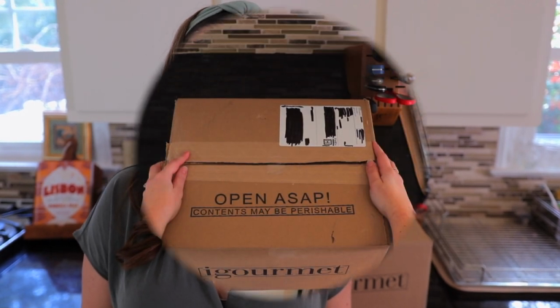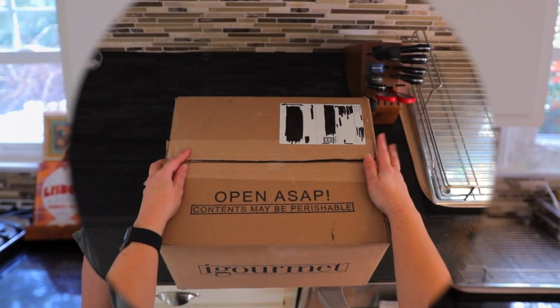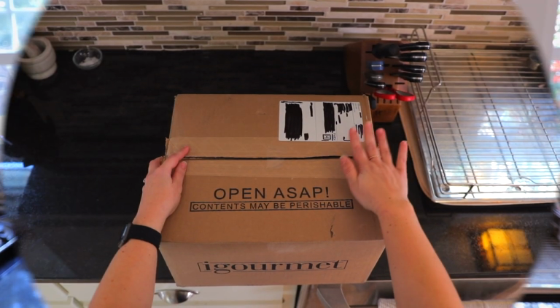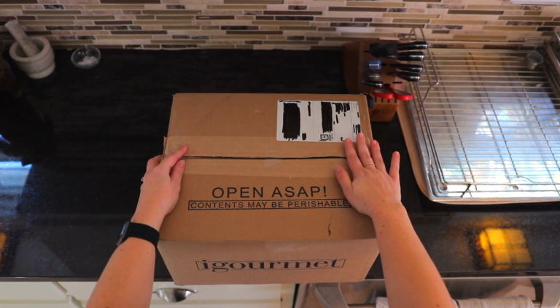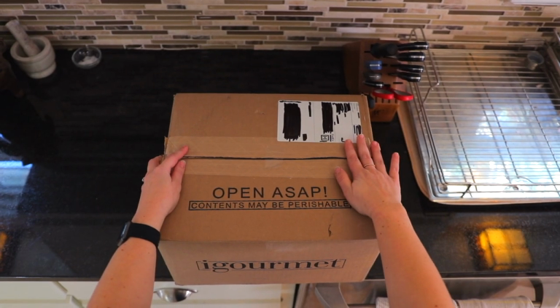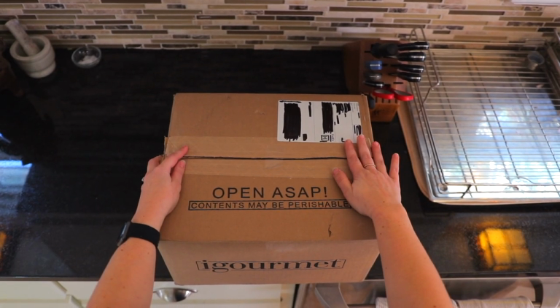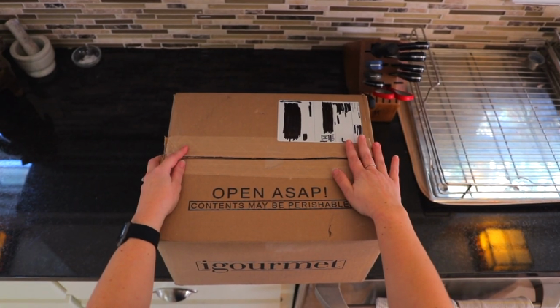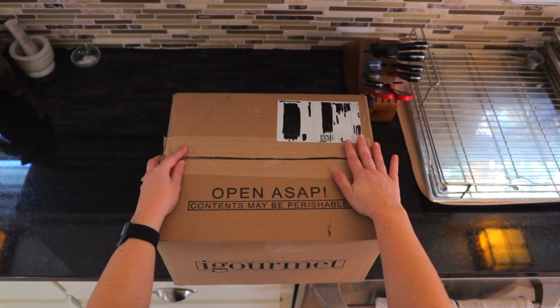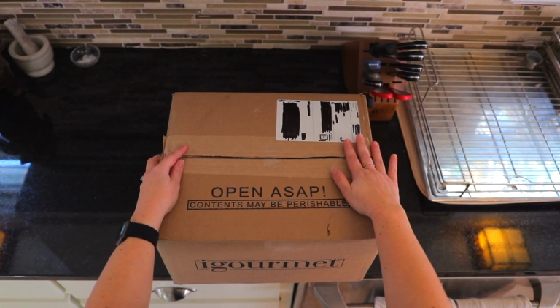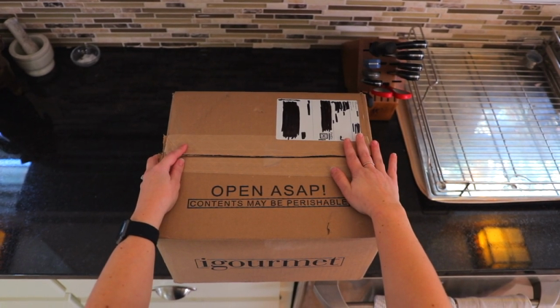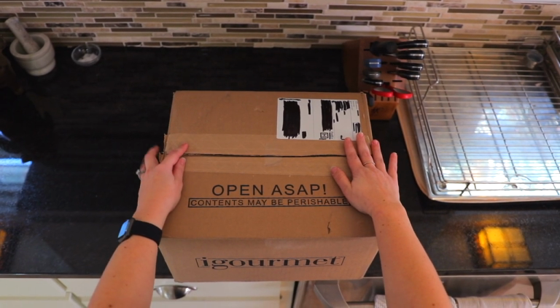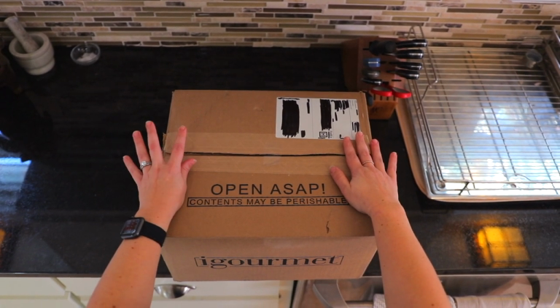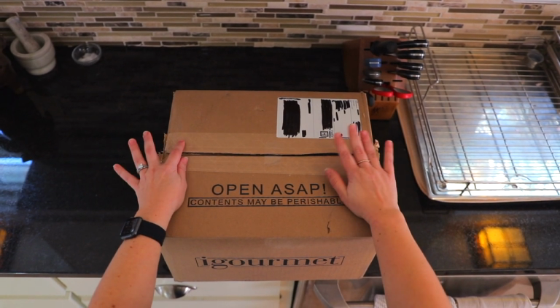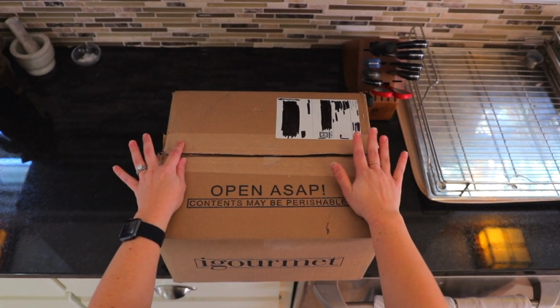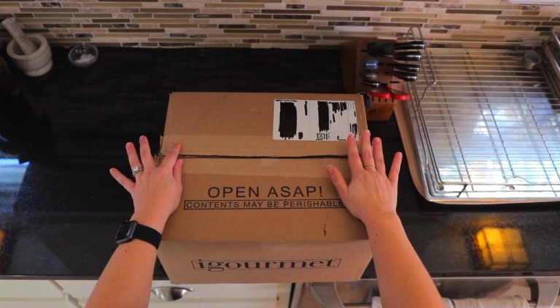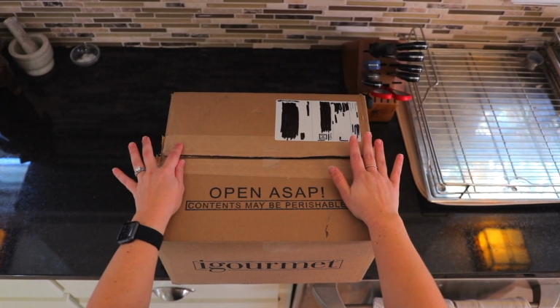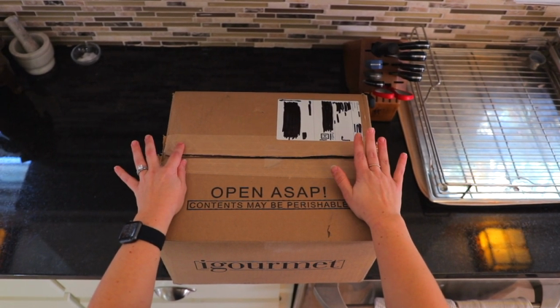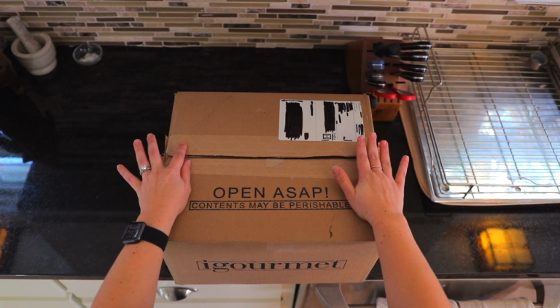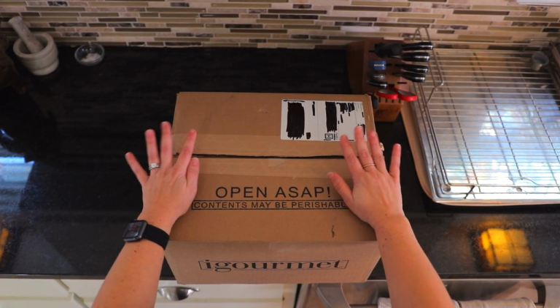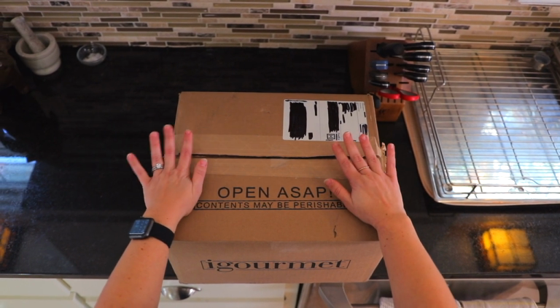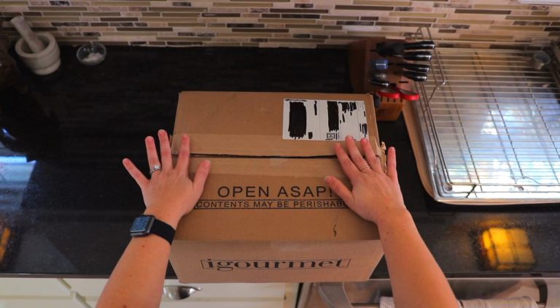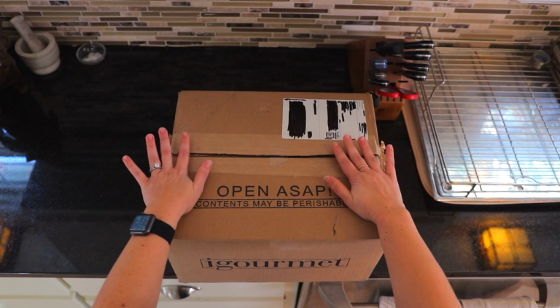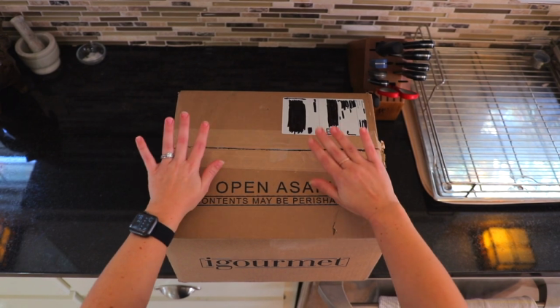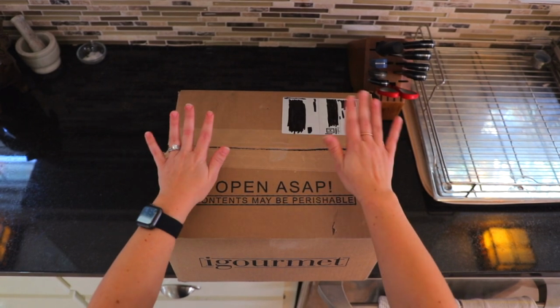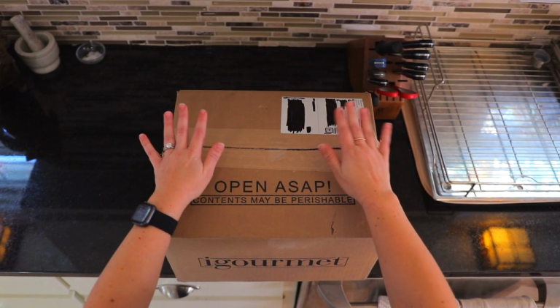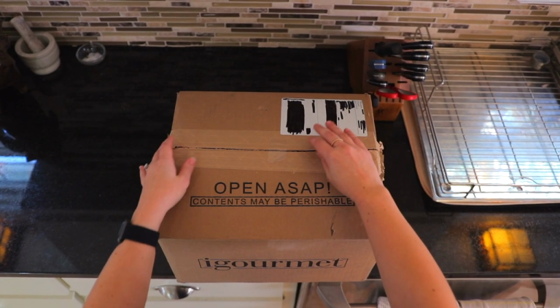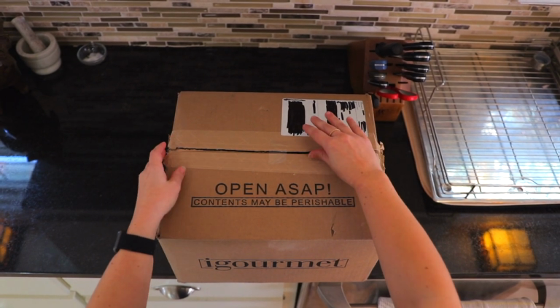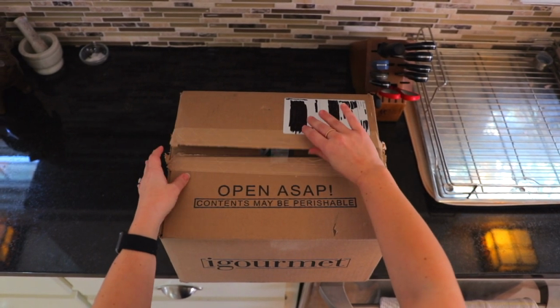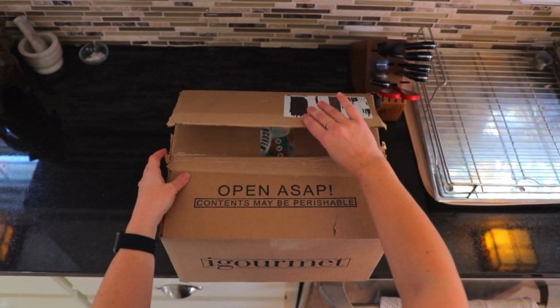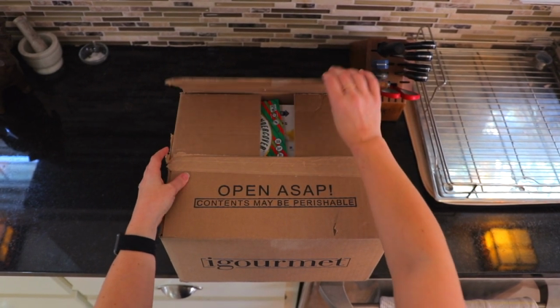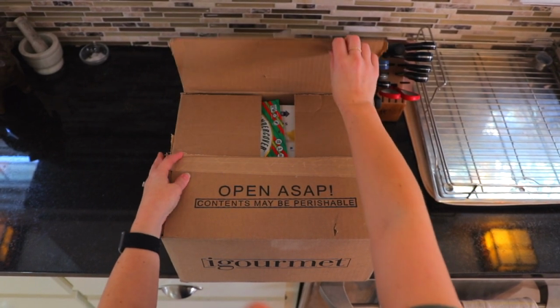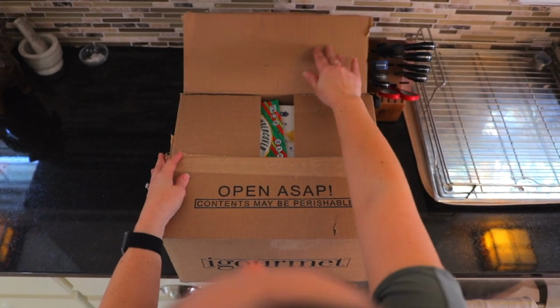So depending on when you order your box, in hotter months they might send it with some dry ice, so always be careful when you're opening up.